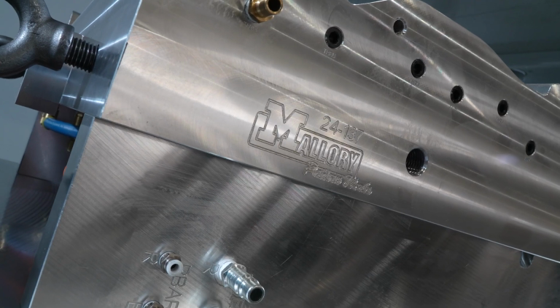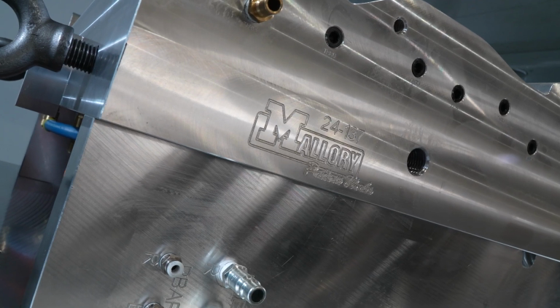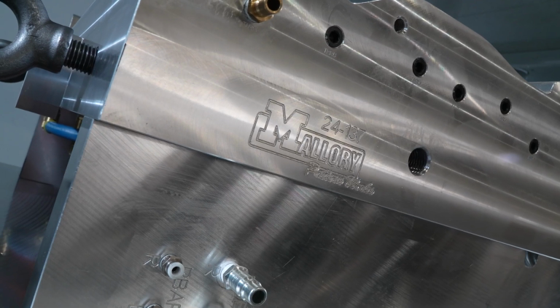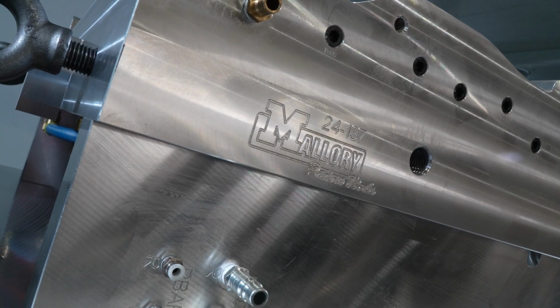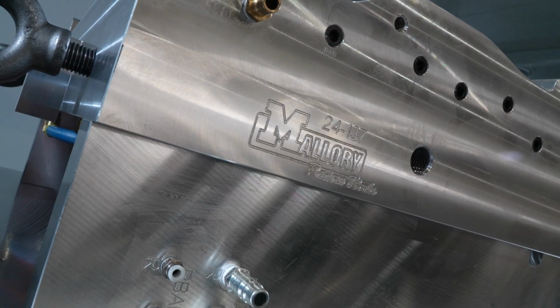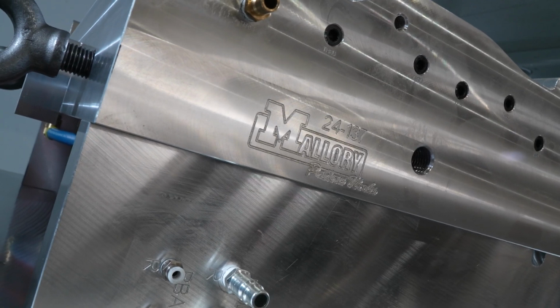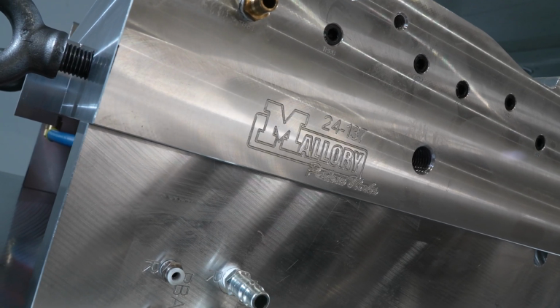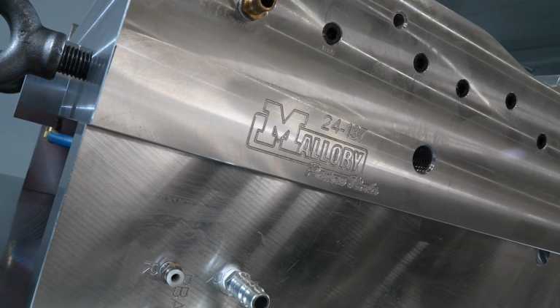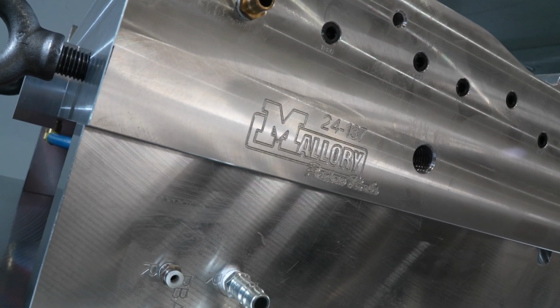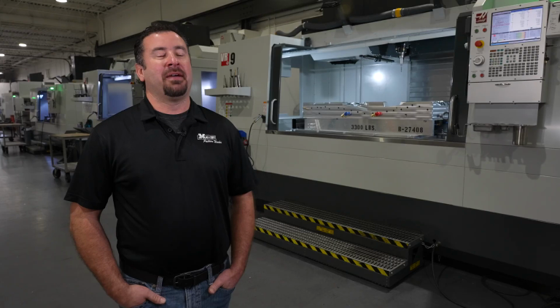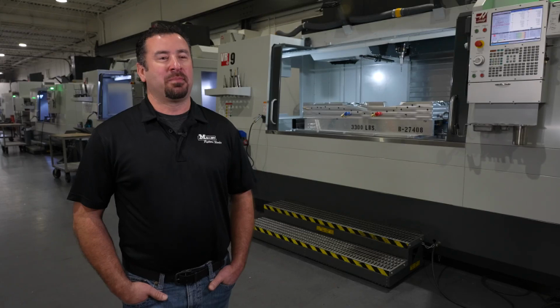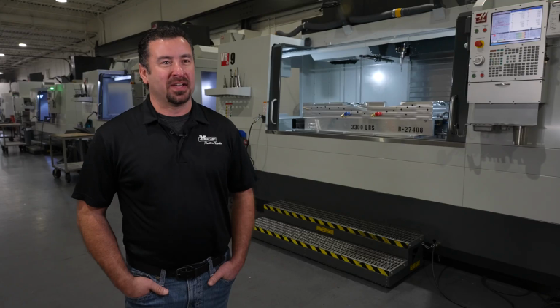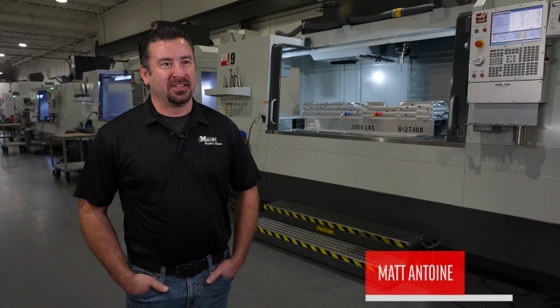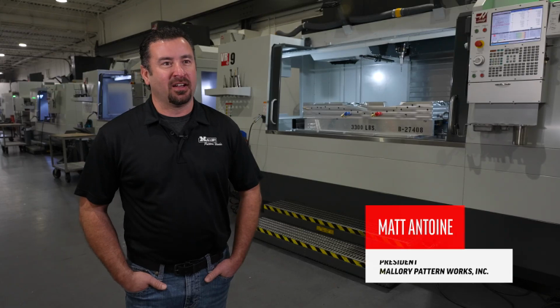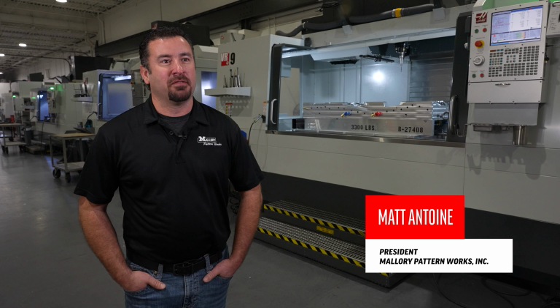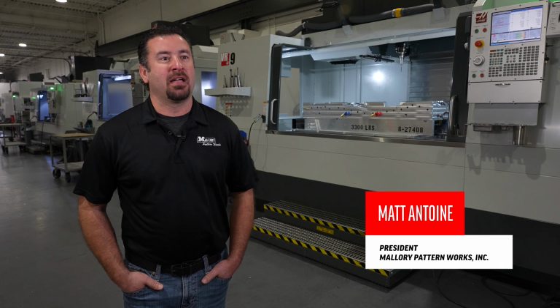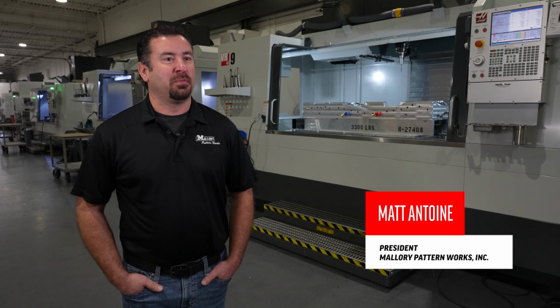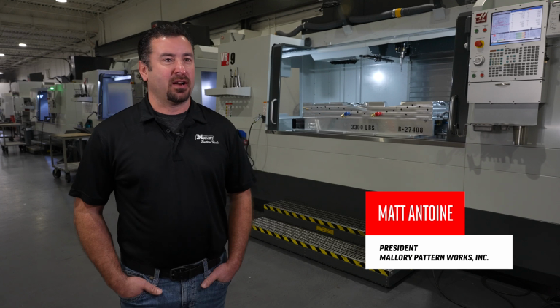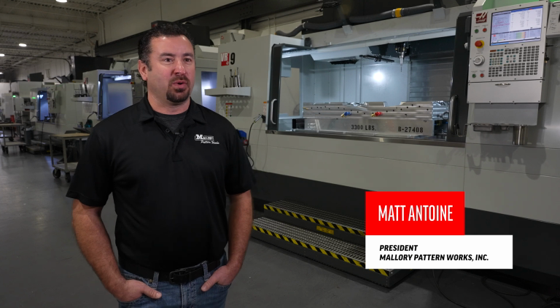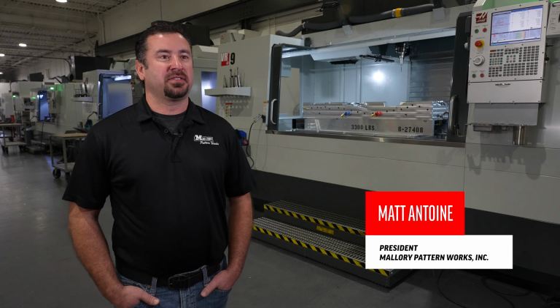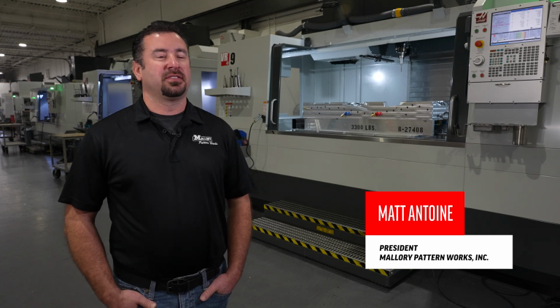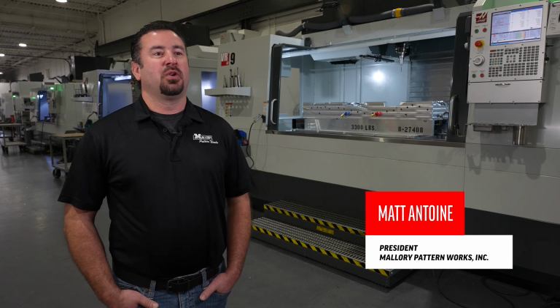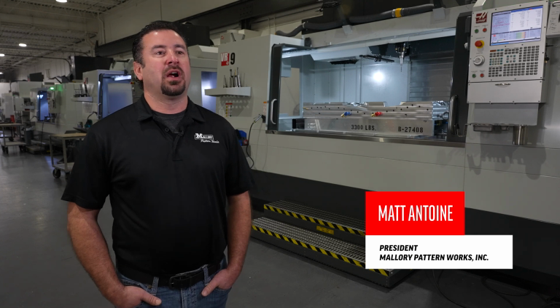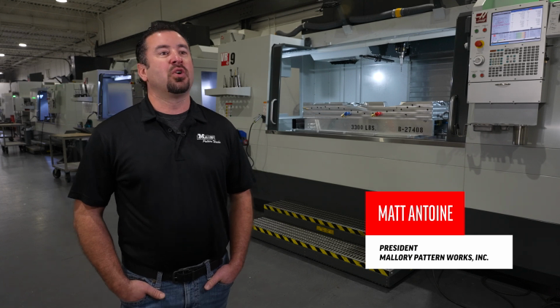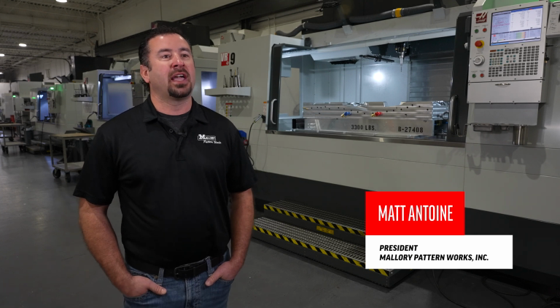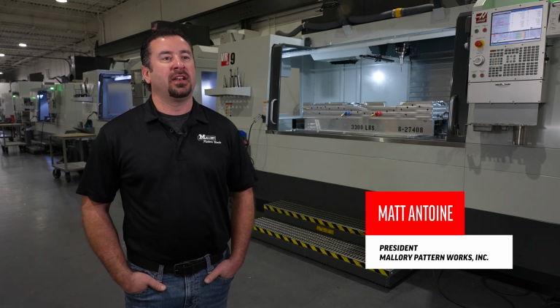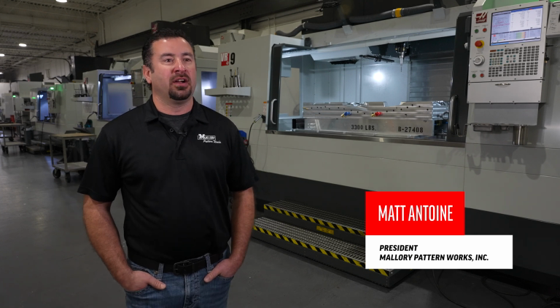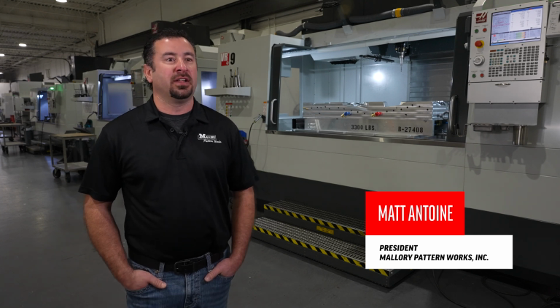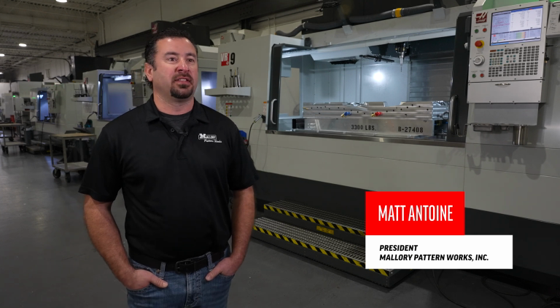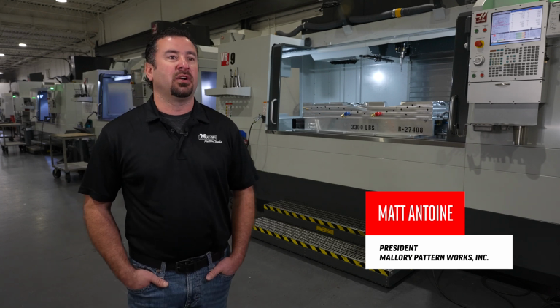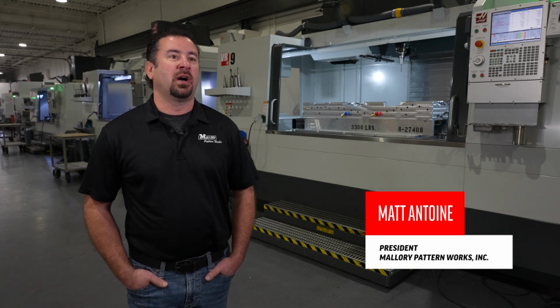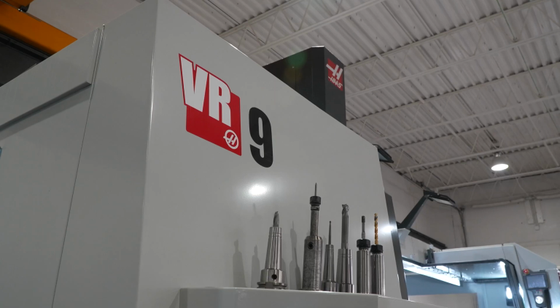My name is Matt Antoine. I am the president of Mallory Pattern Works. We are located here in Toledo, Ohio.